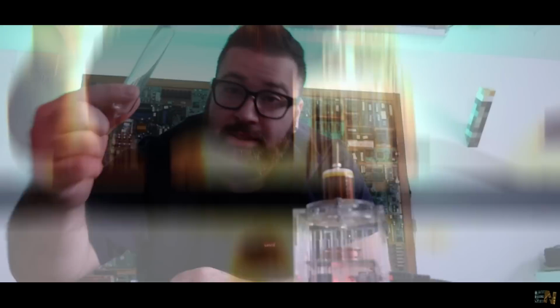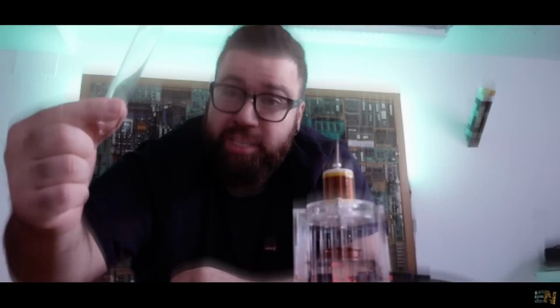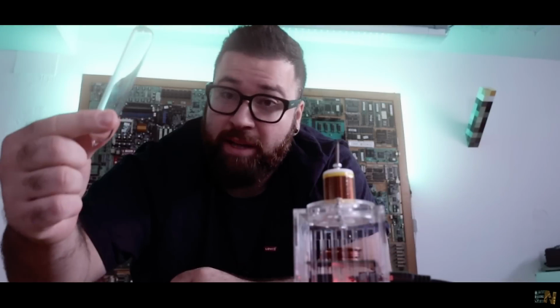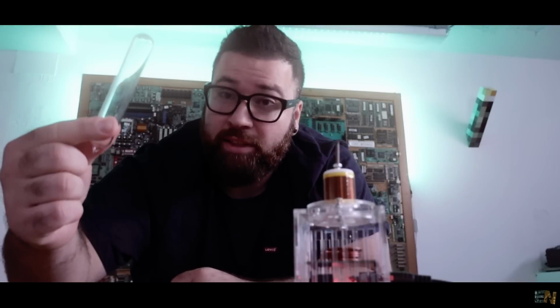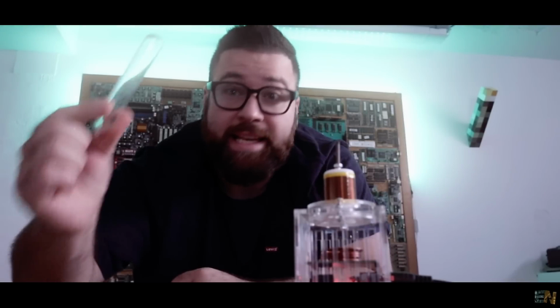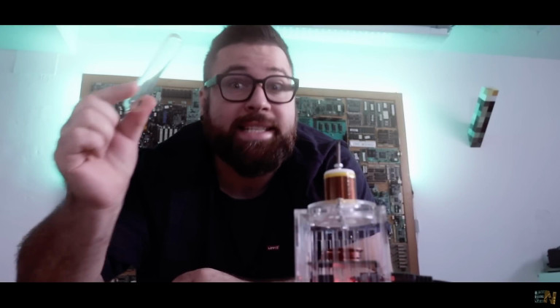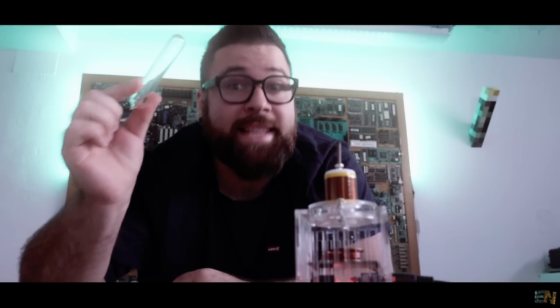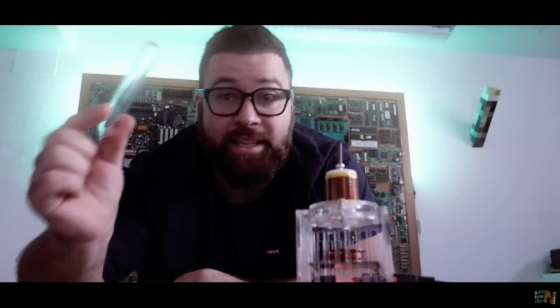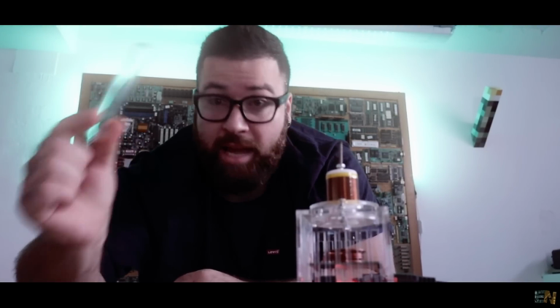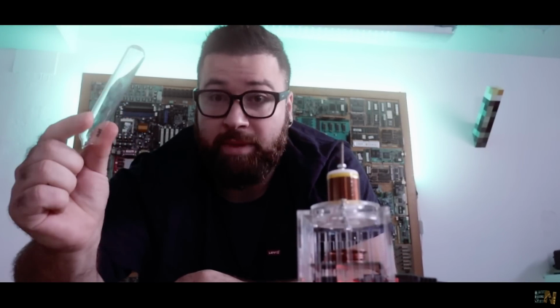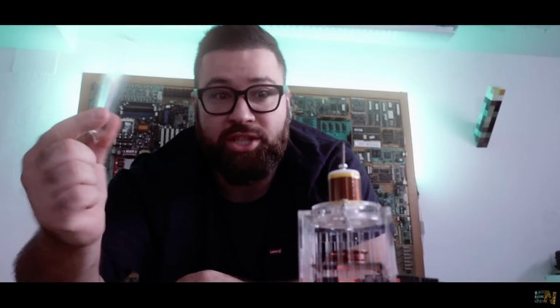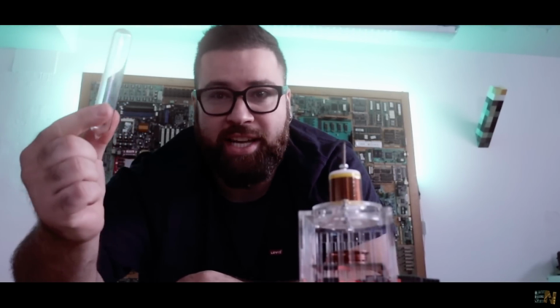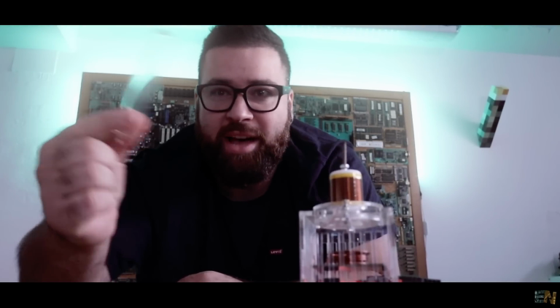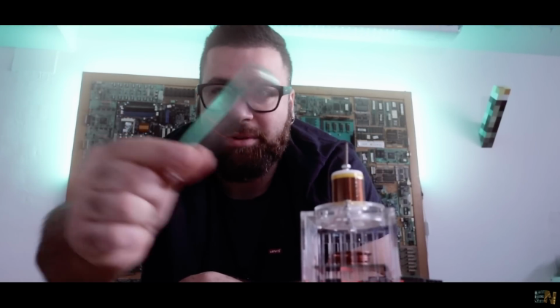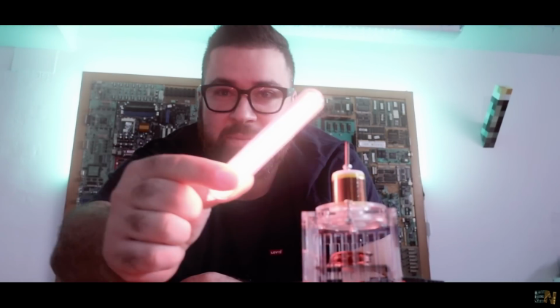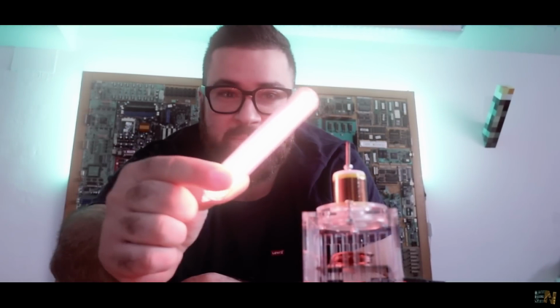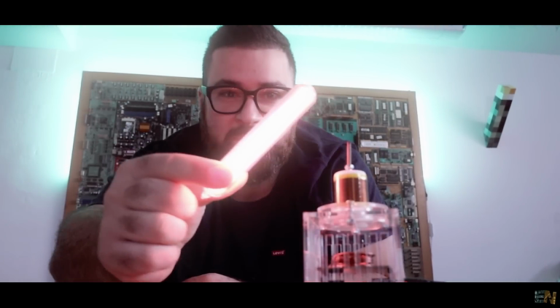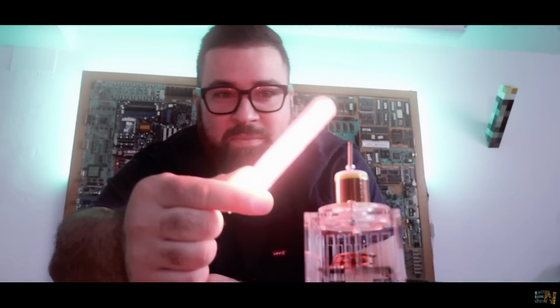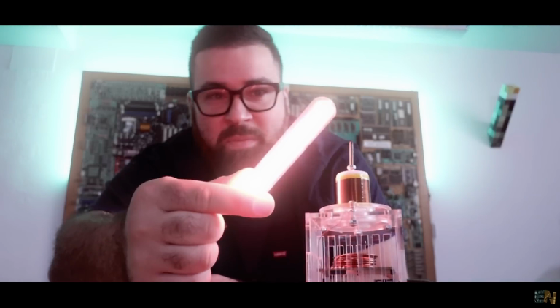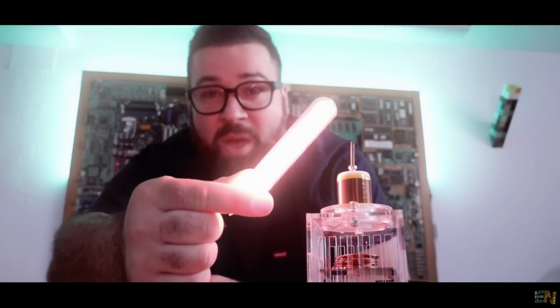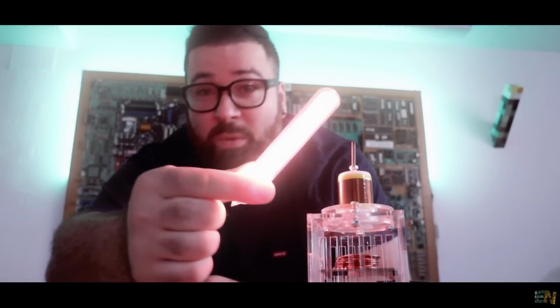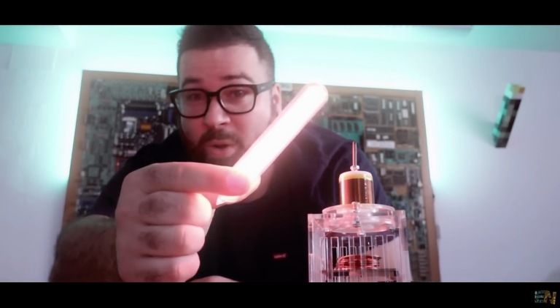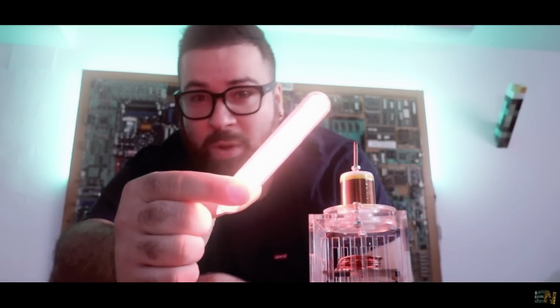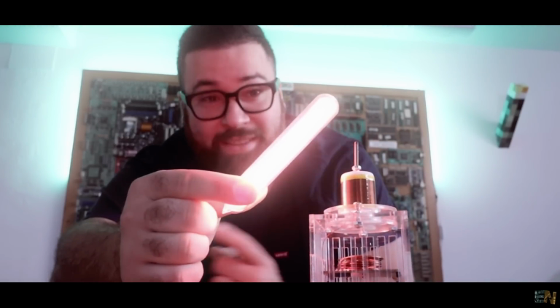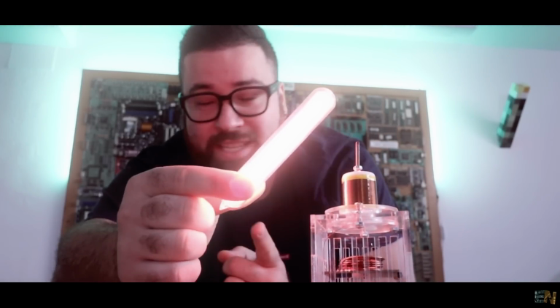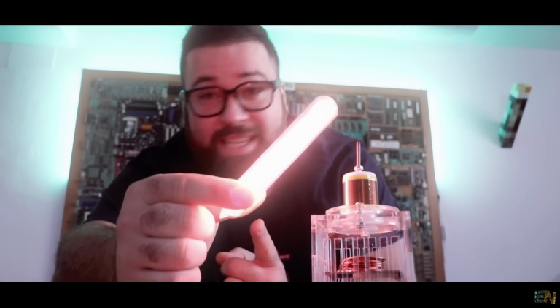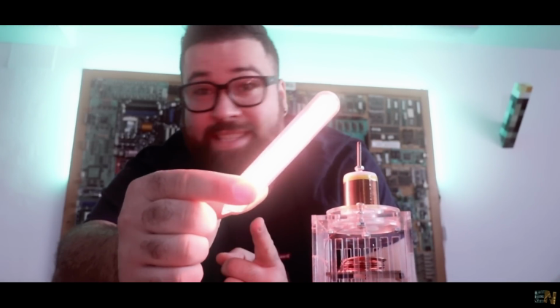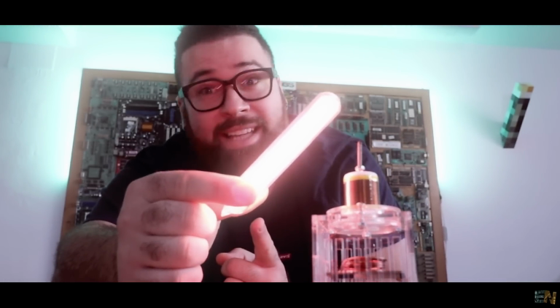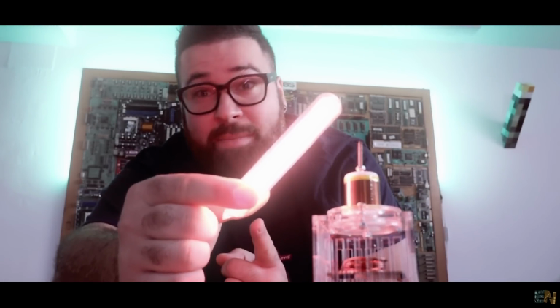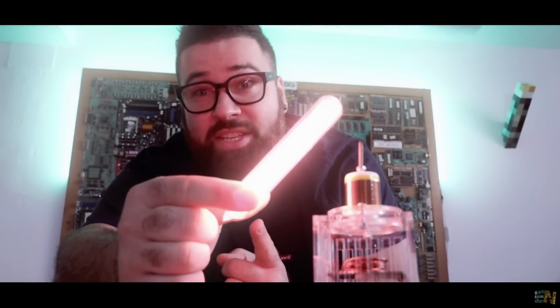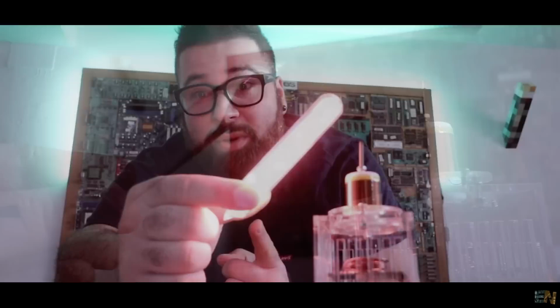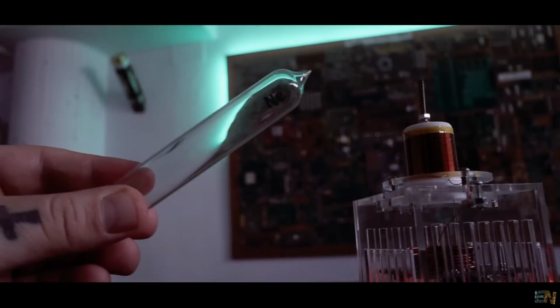This bottle is not empty, check it out. Wow, and this is not a magic trick.